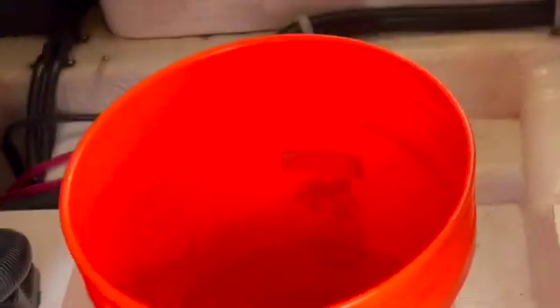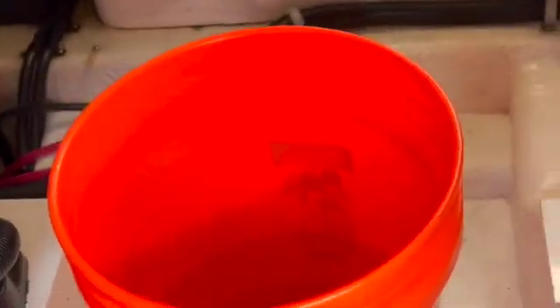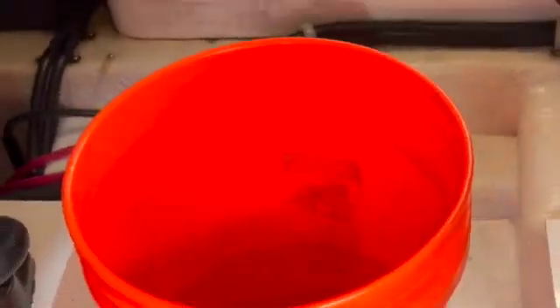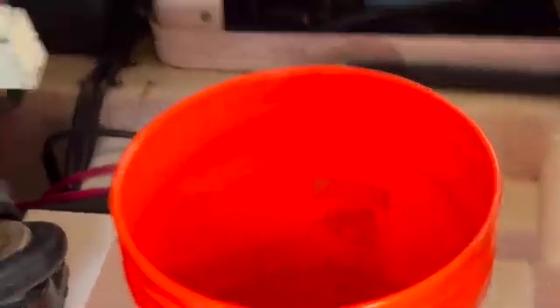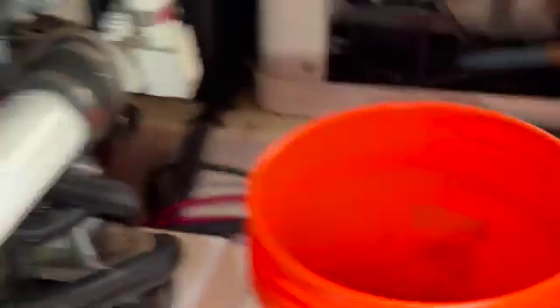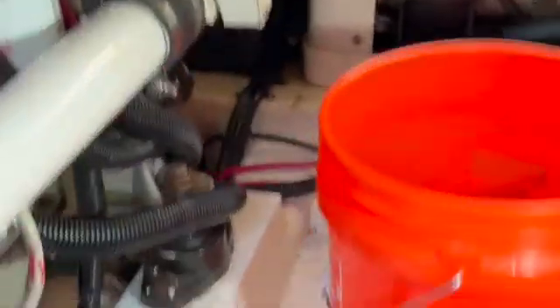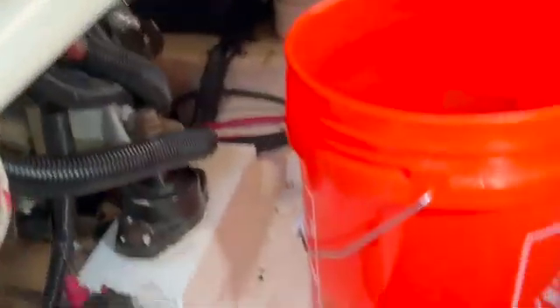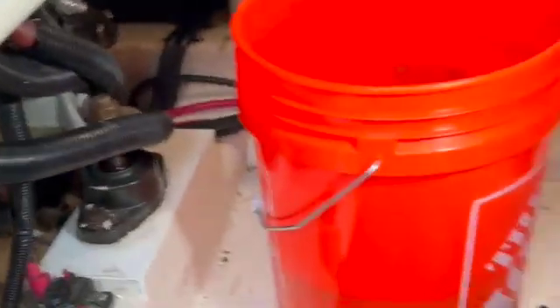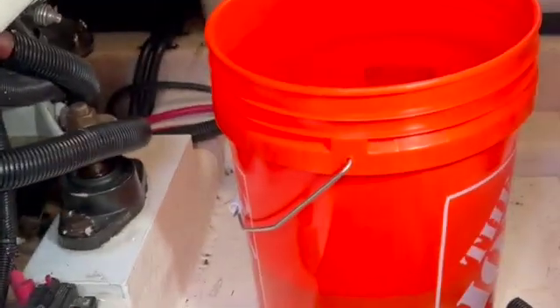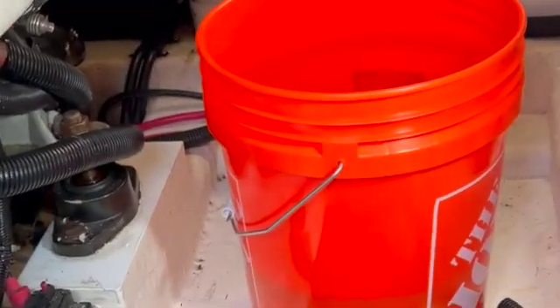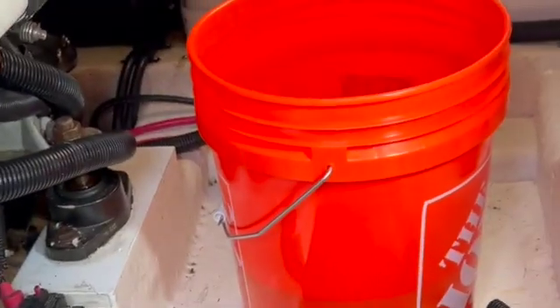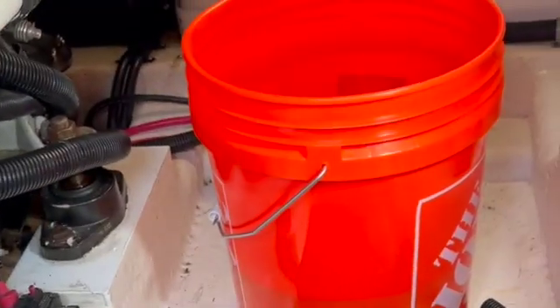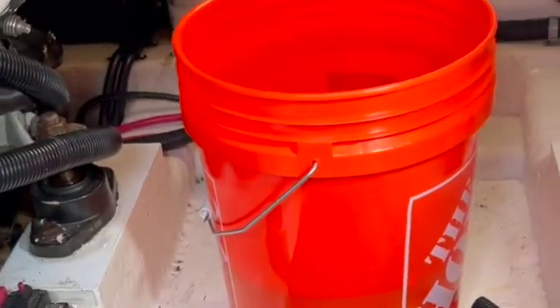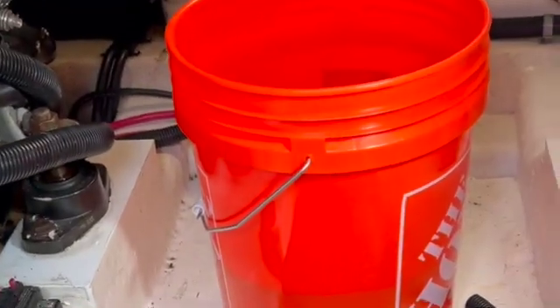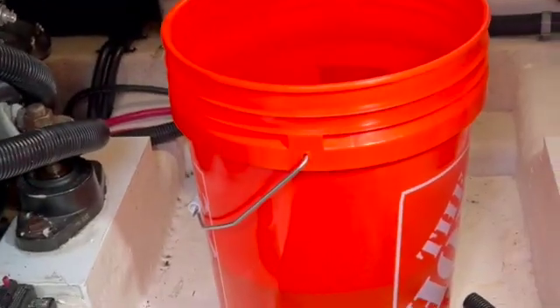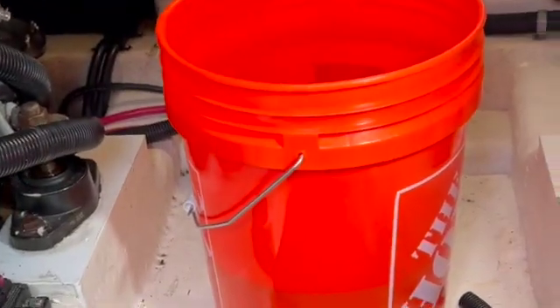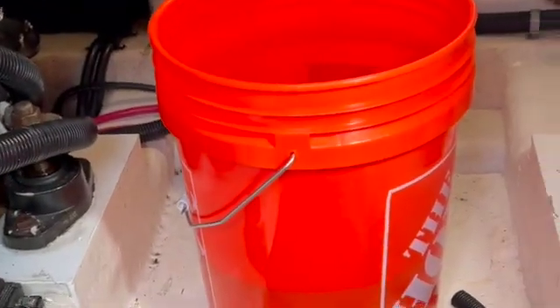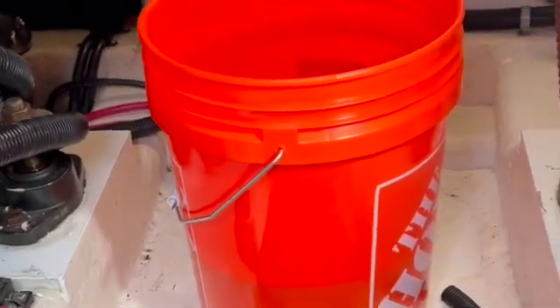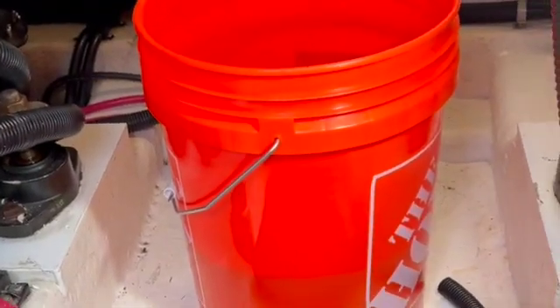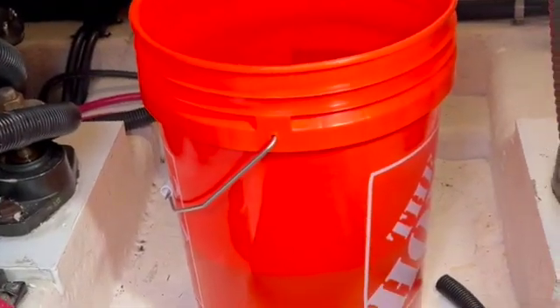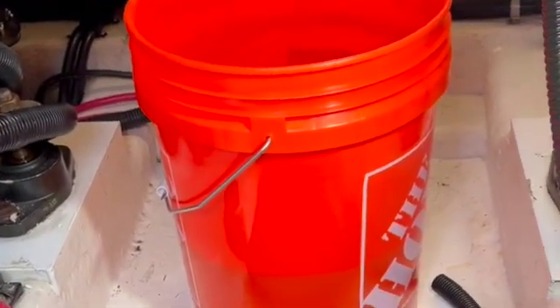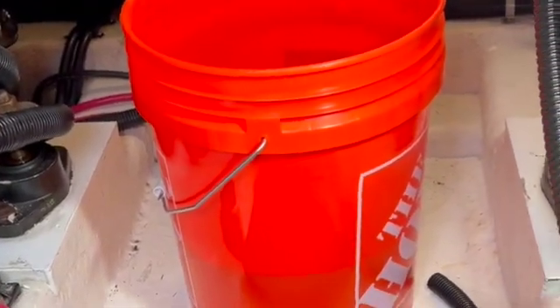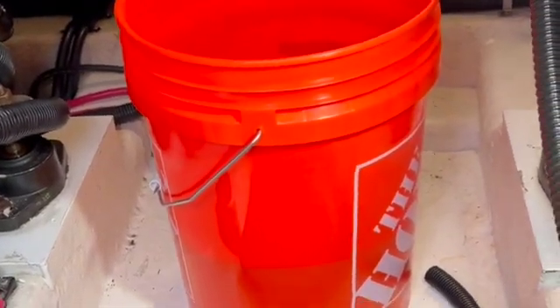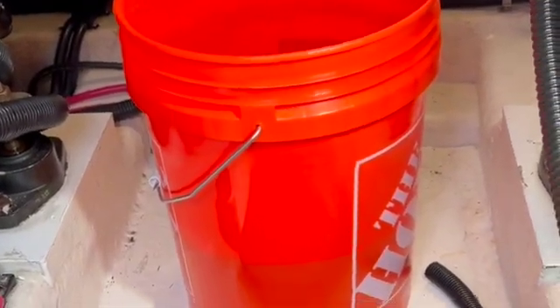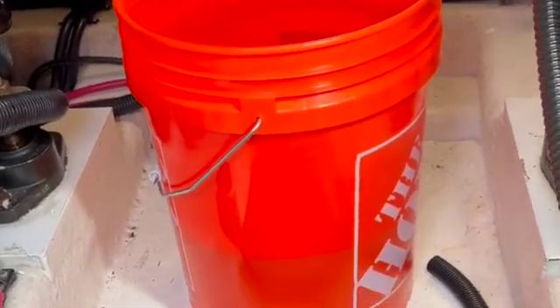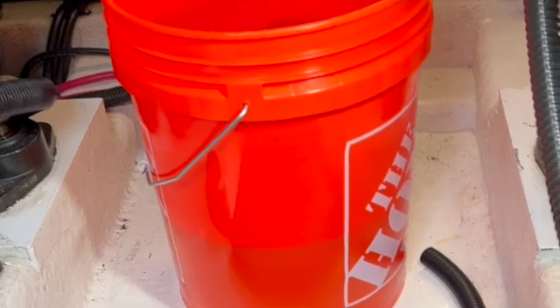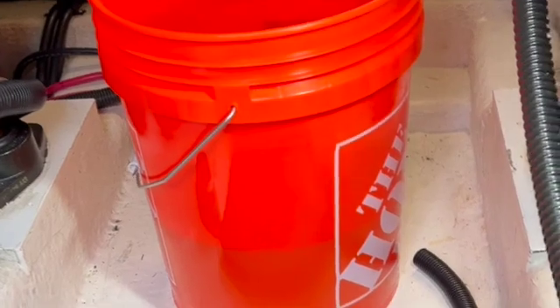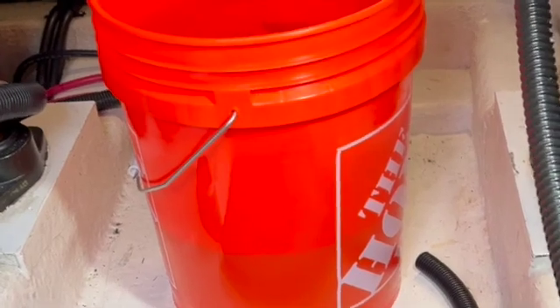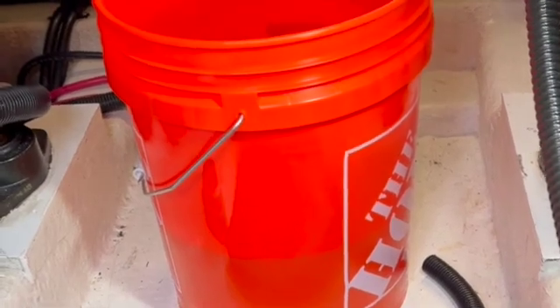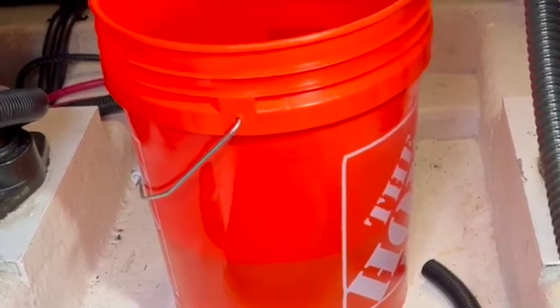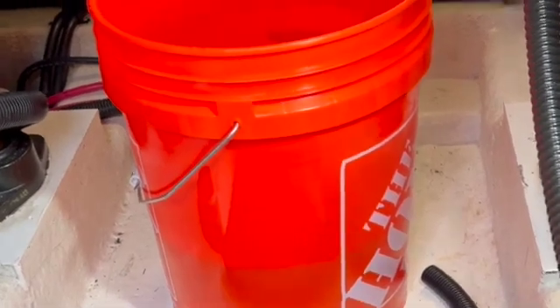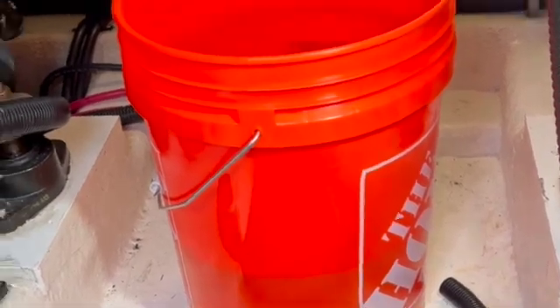That coolant is drained. As you can see, it's almost another half bucket — so yeah, about 7.5 gallons total.